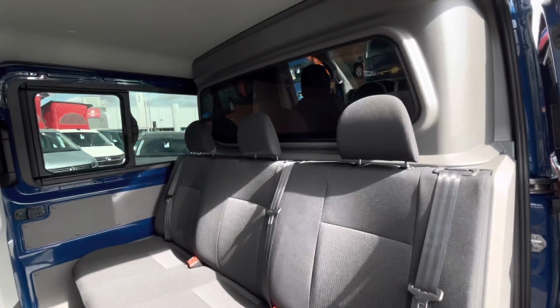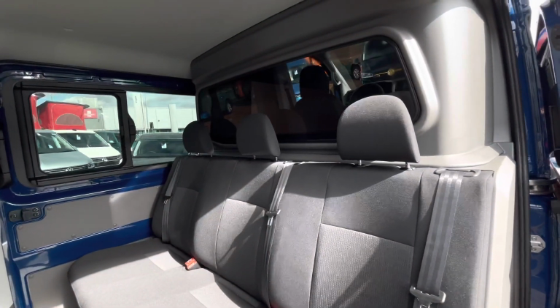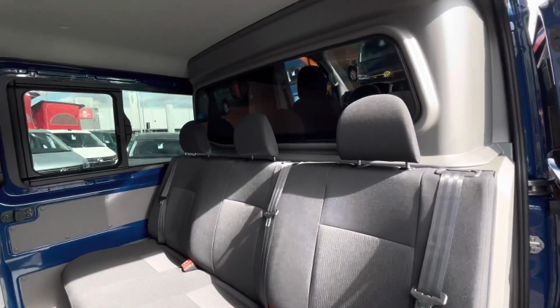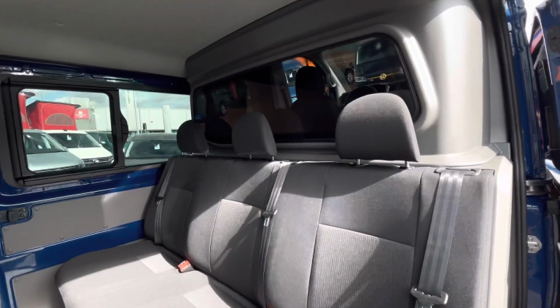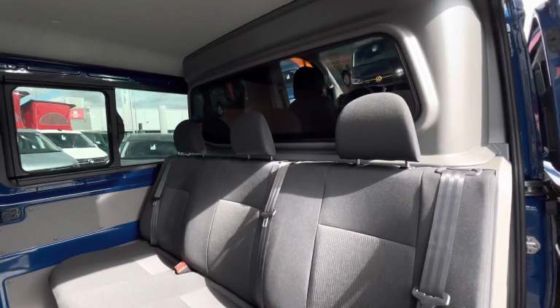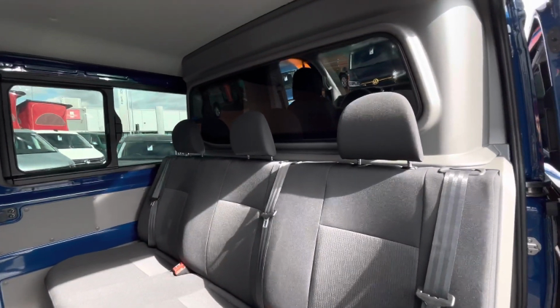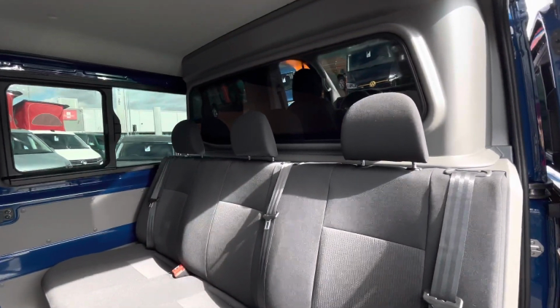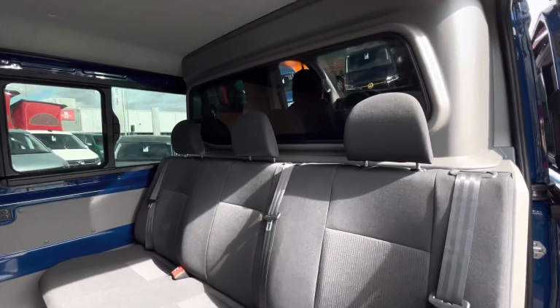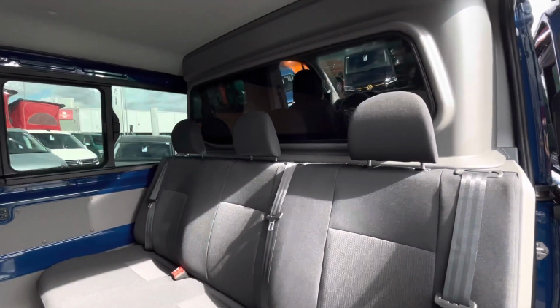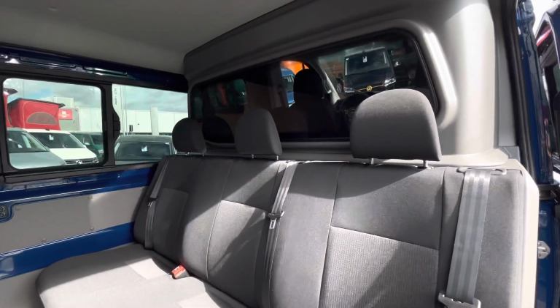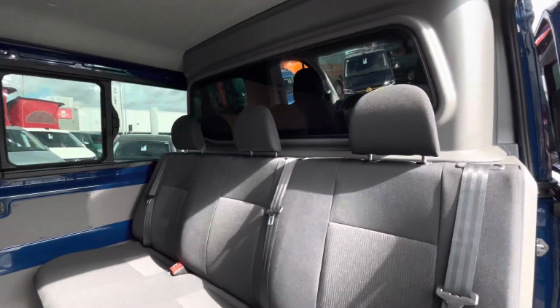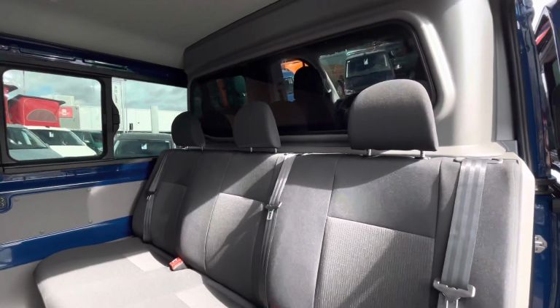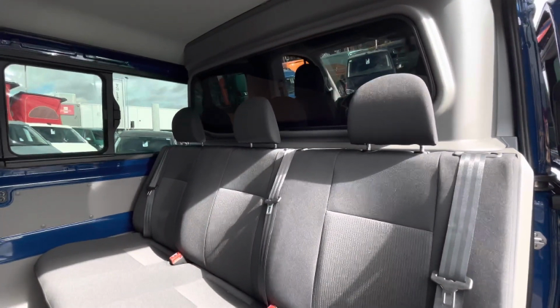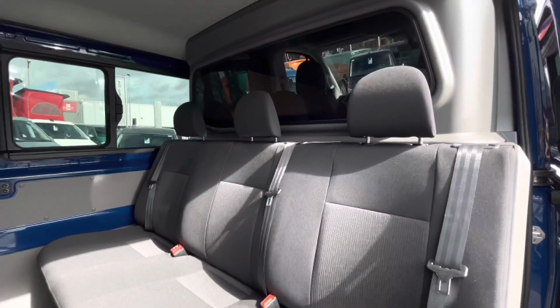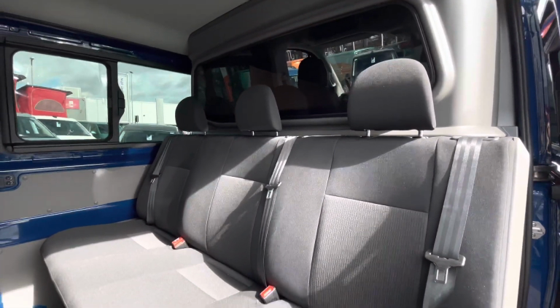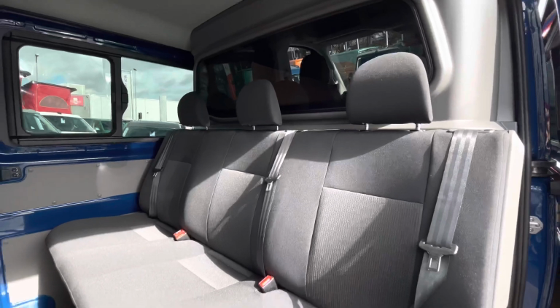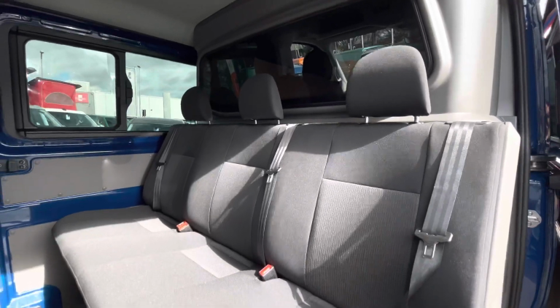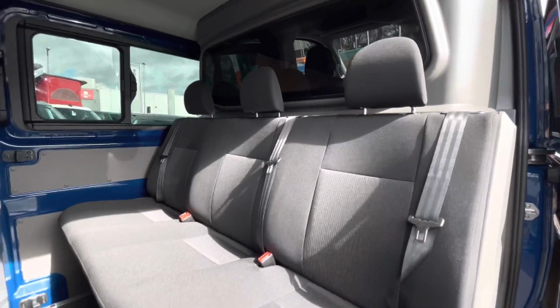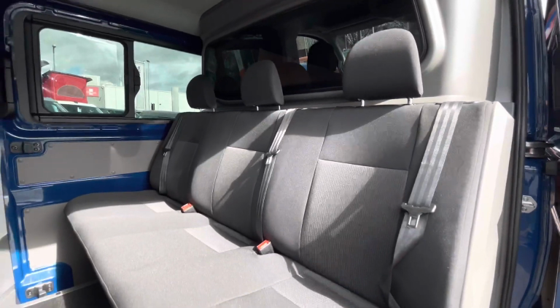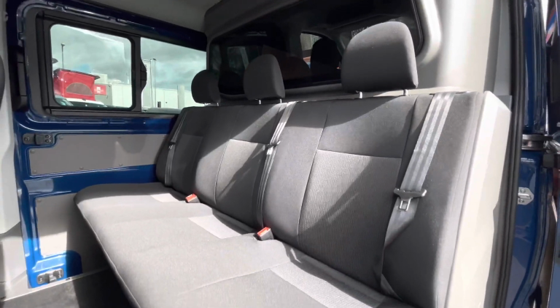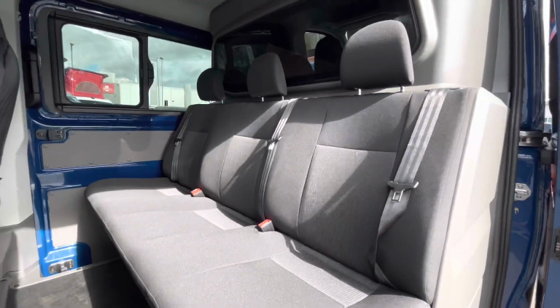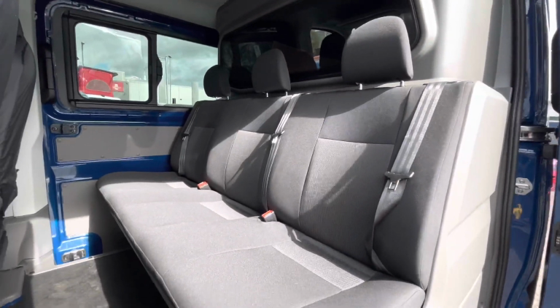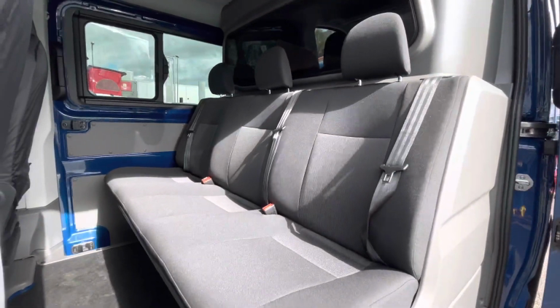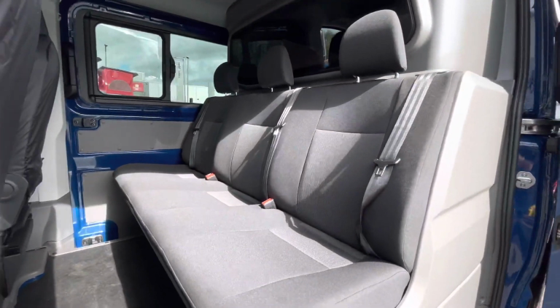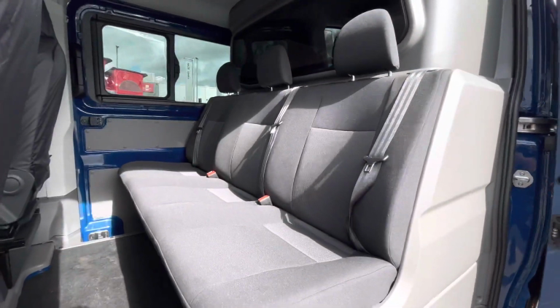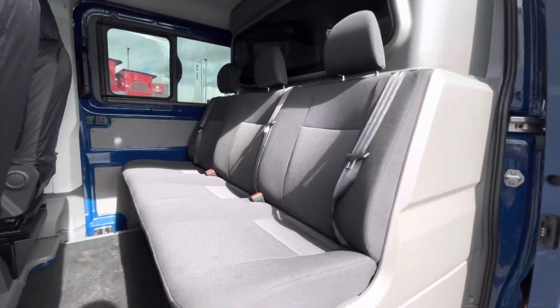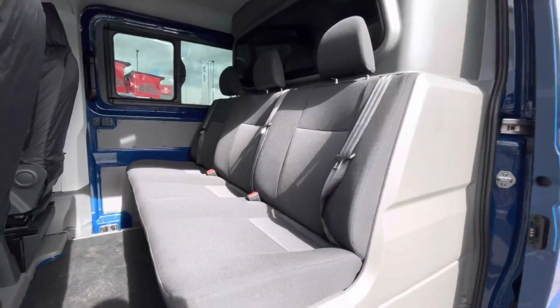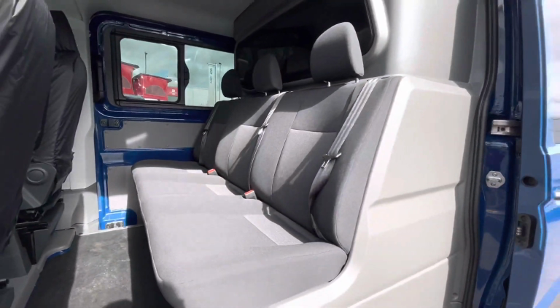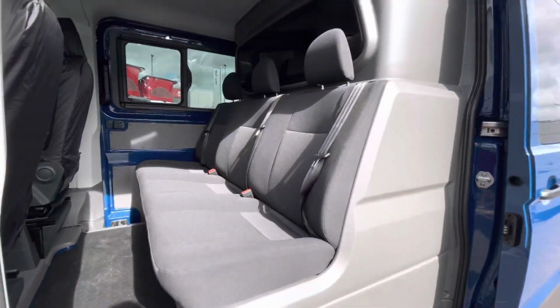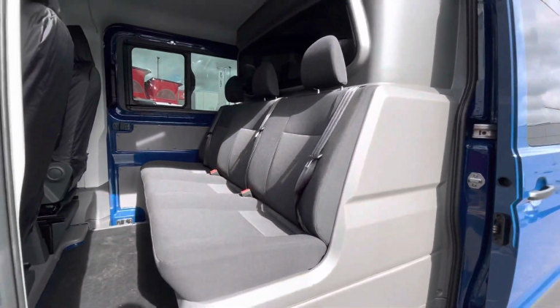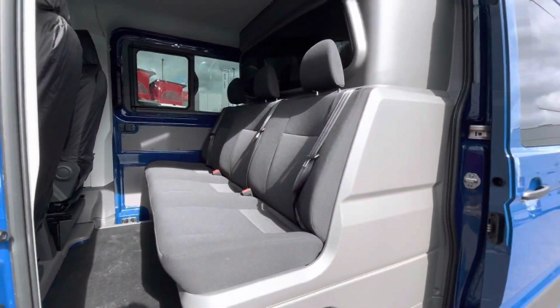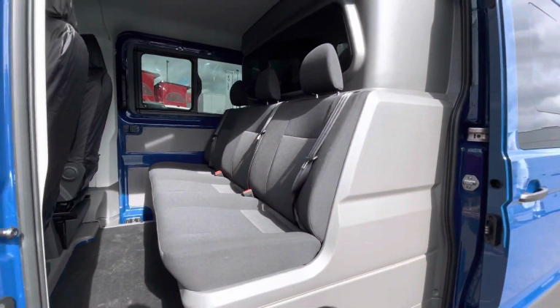The van comes with twin sliding doors. Taking a look from one of them is a three-seater passenger bench along with a bulkhead with a window.